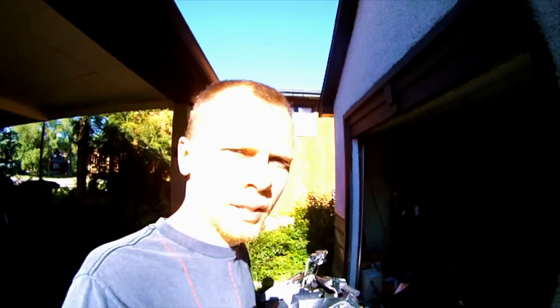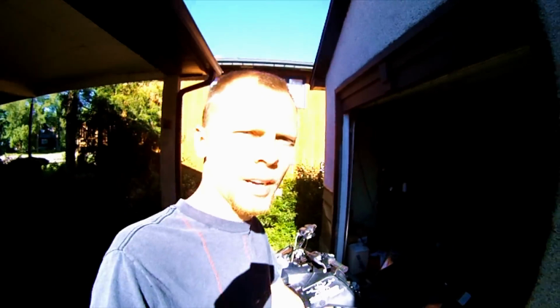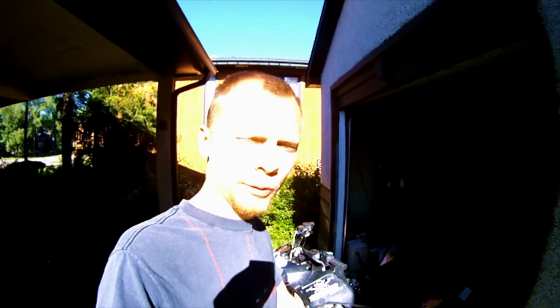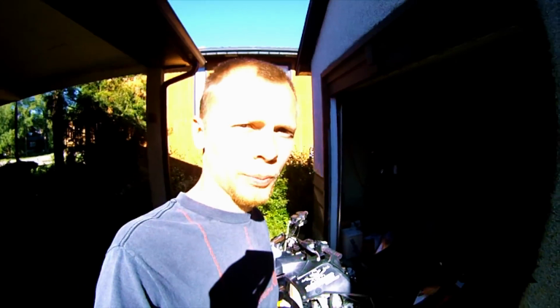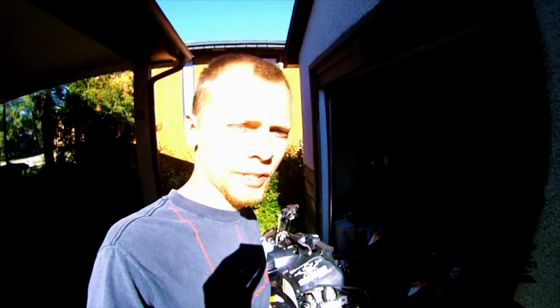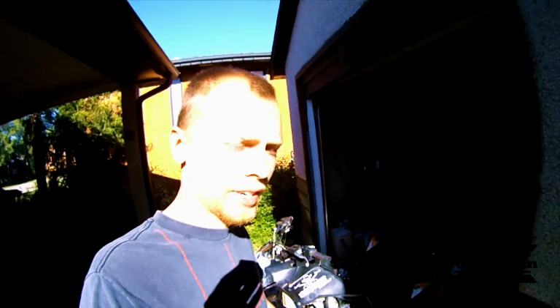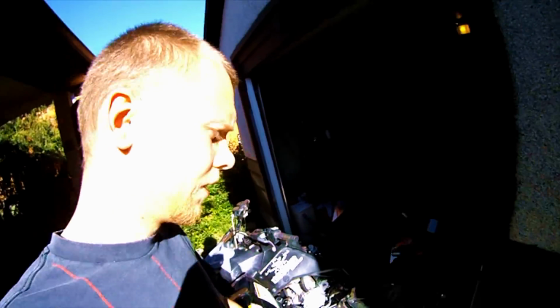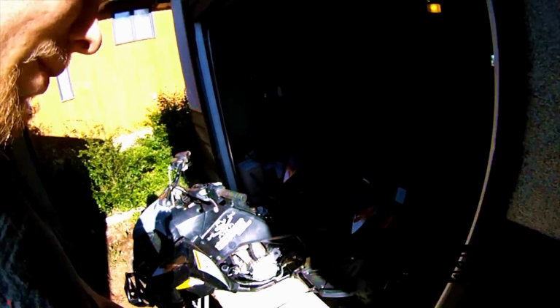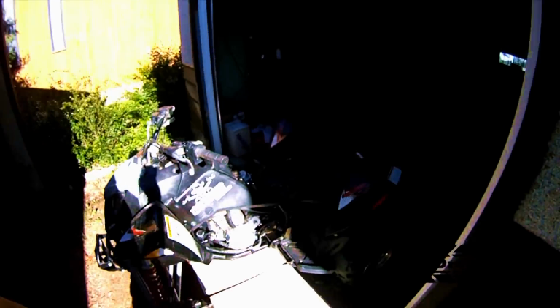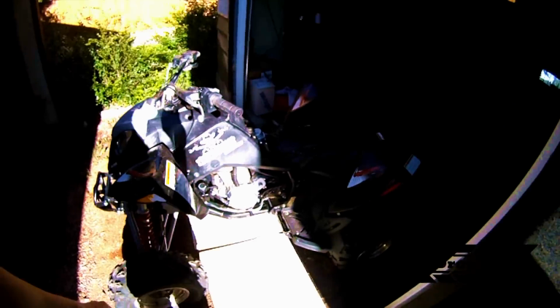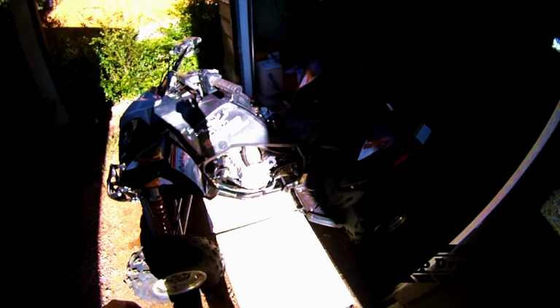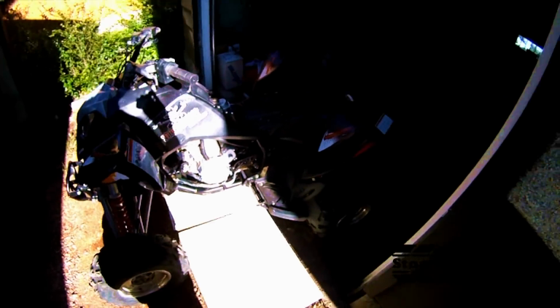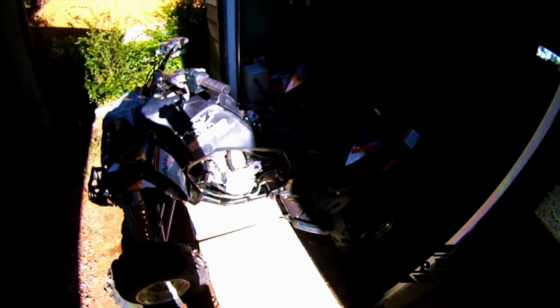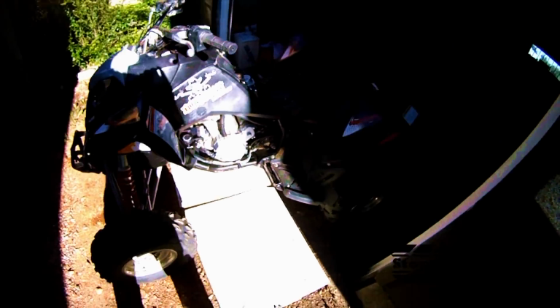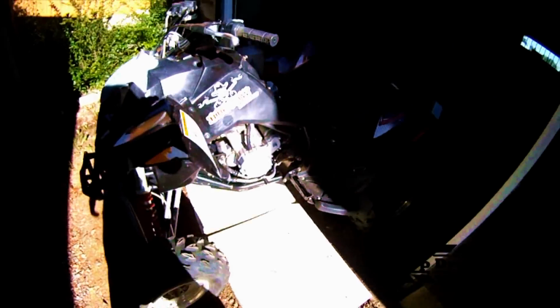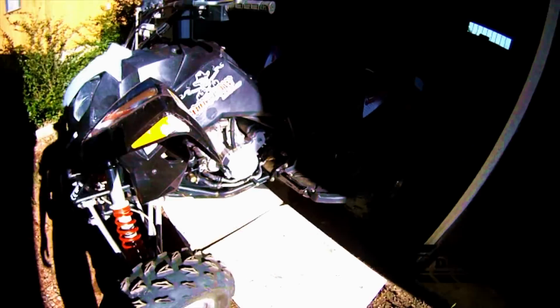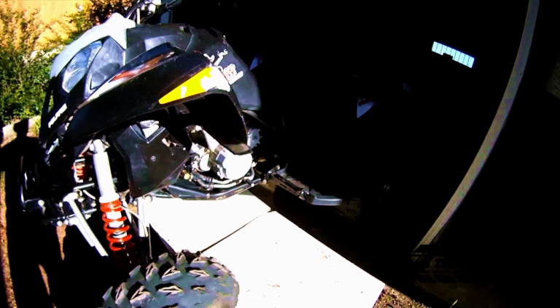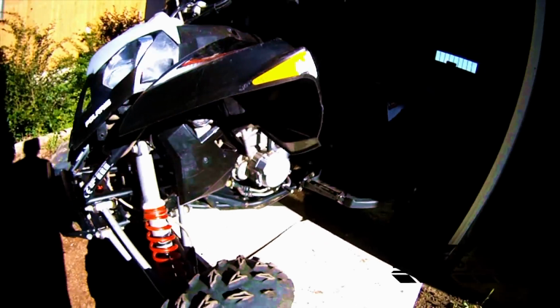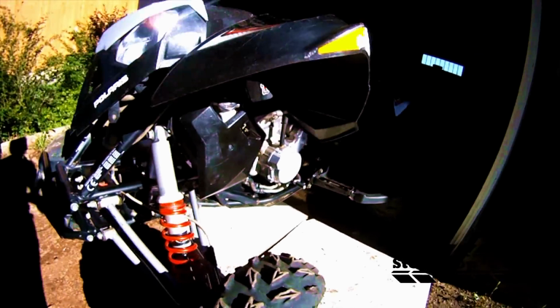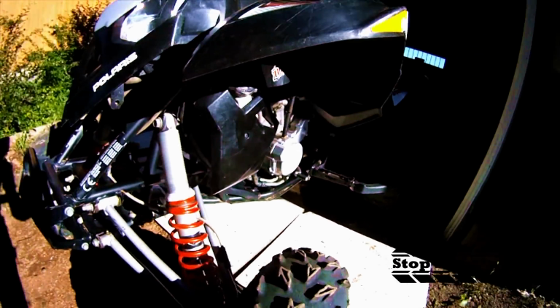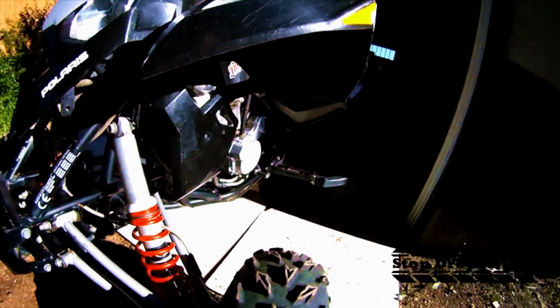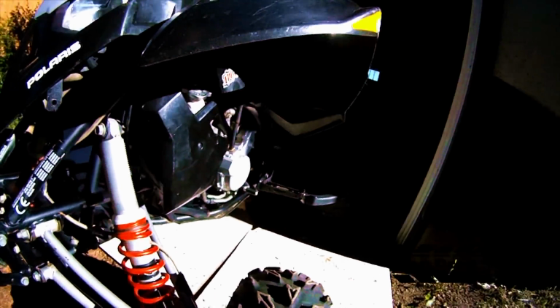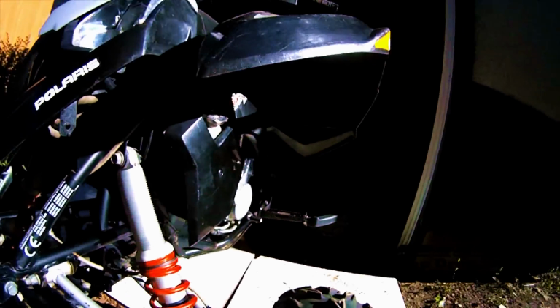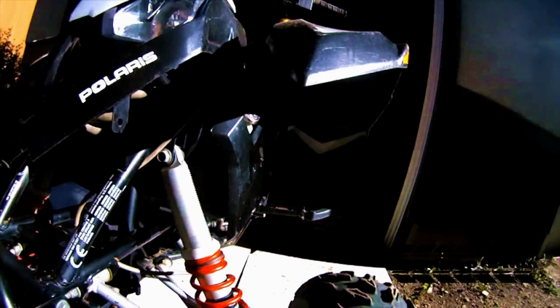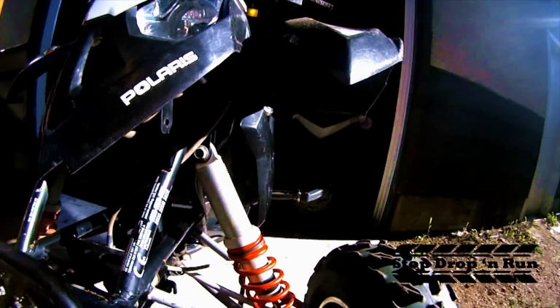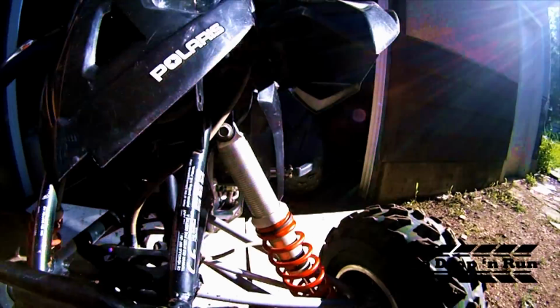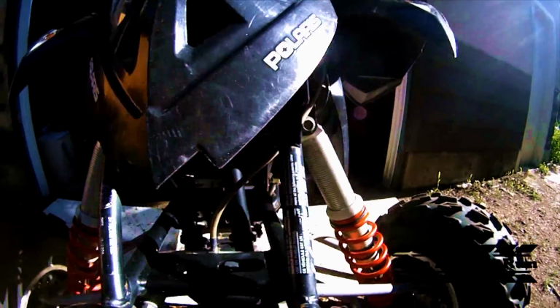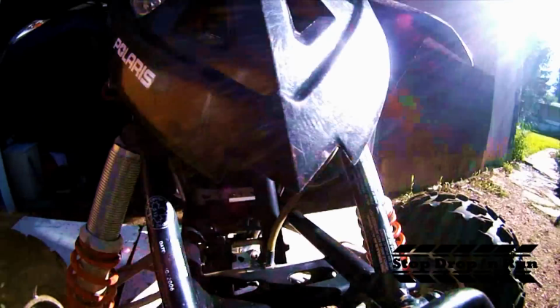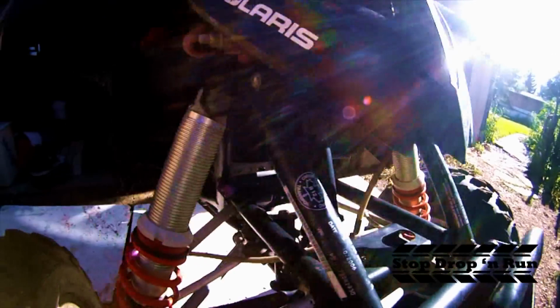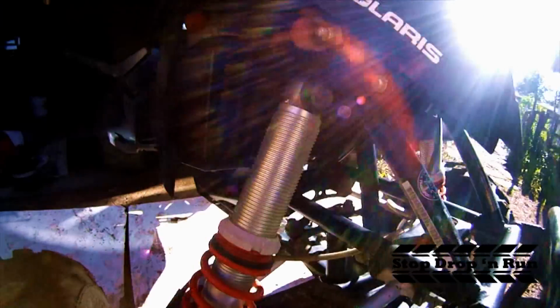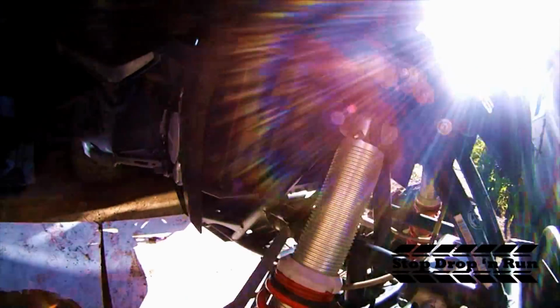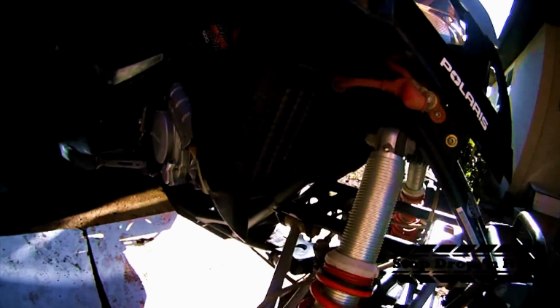Hello everybody, it is Aaron here, and this is part two of the oil leak on this Polaris Outlaw.